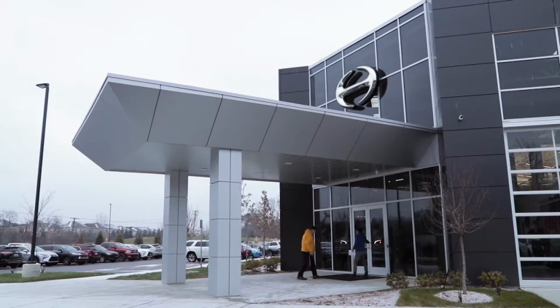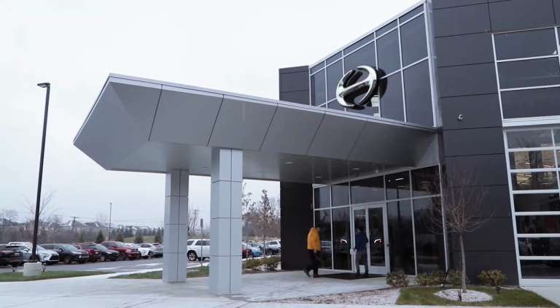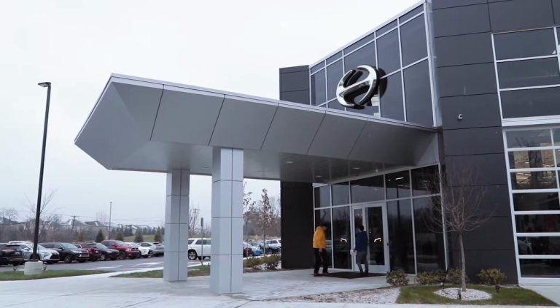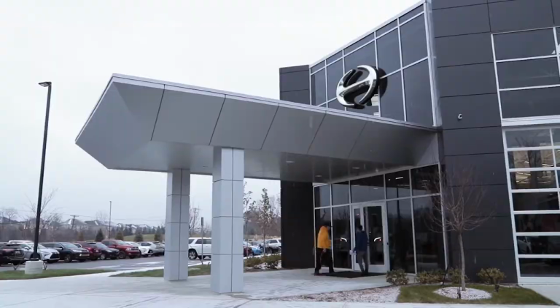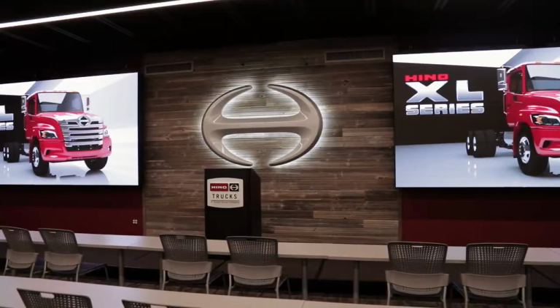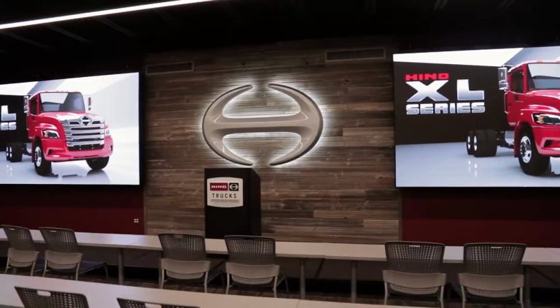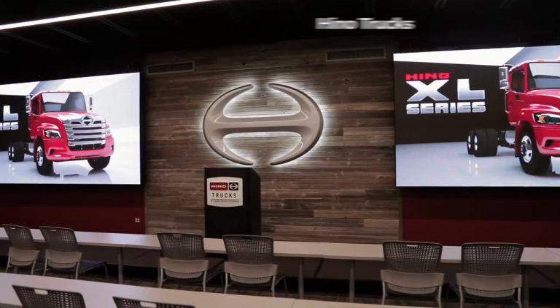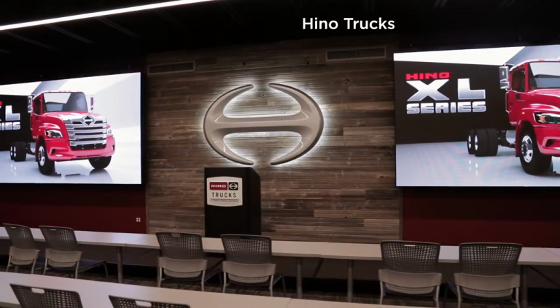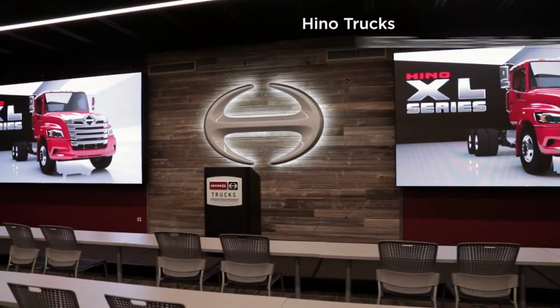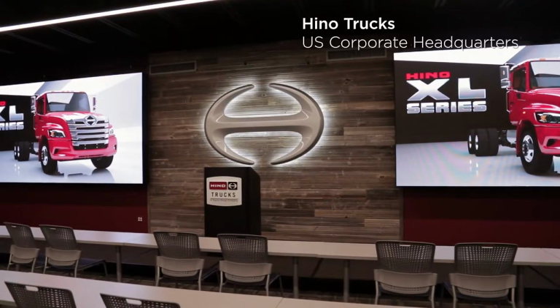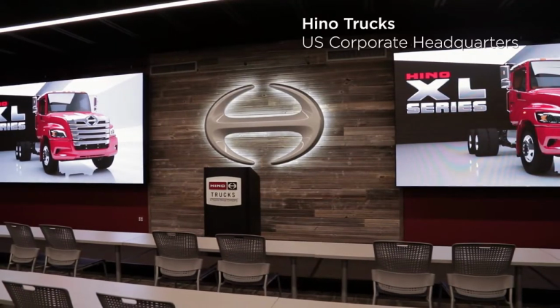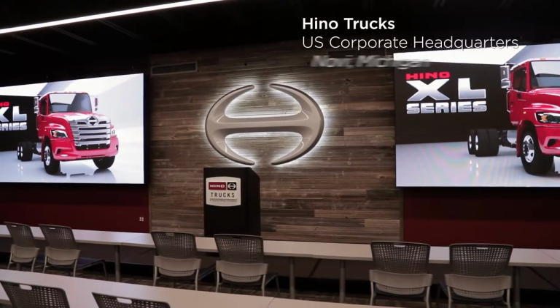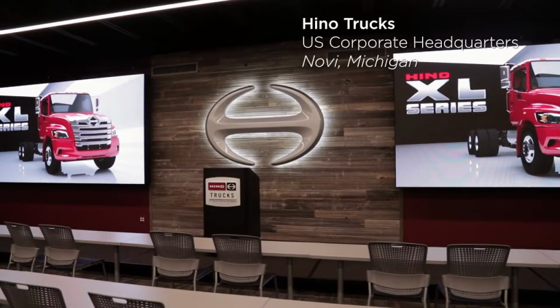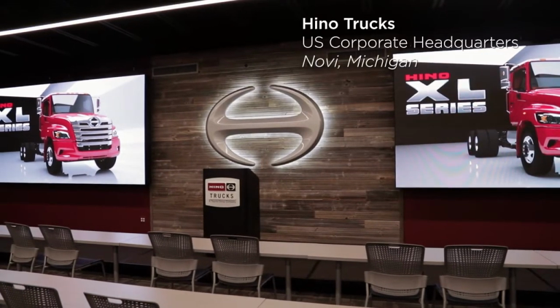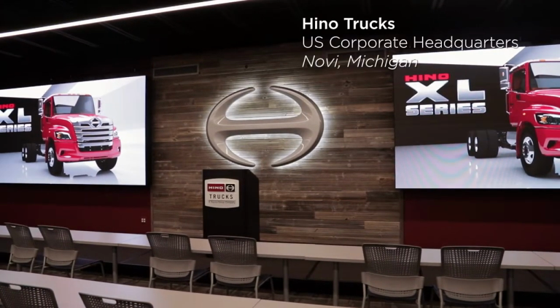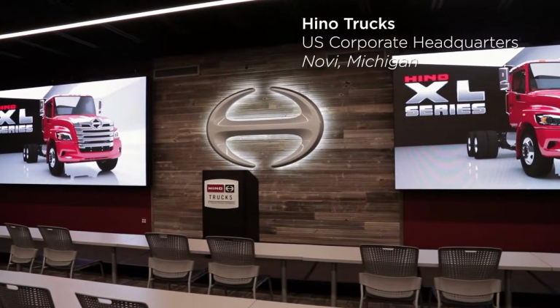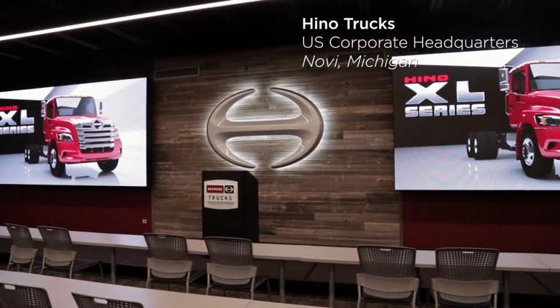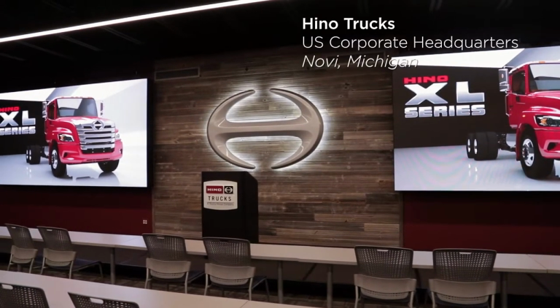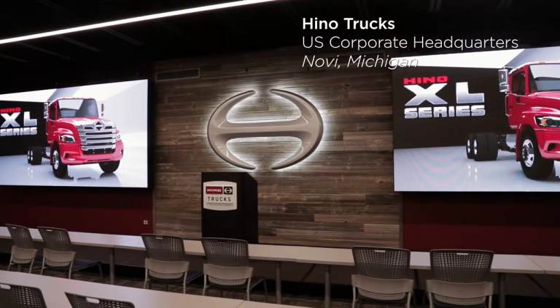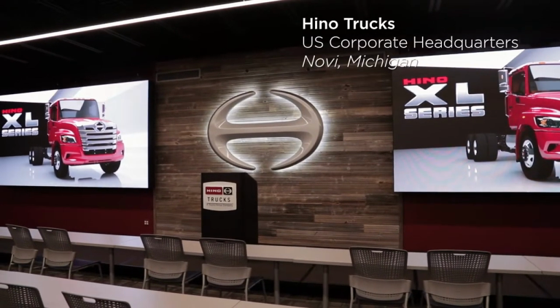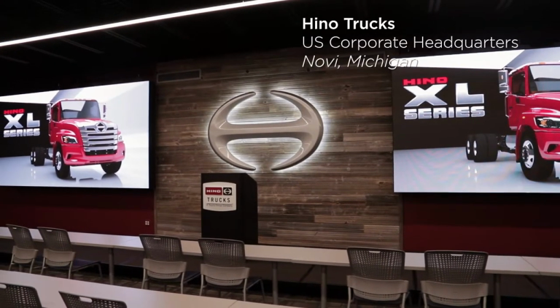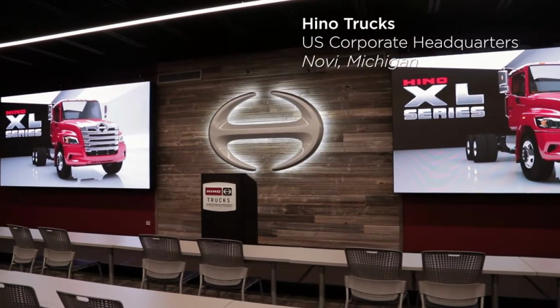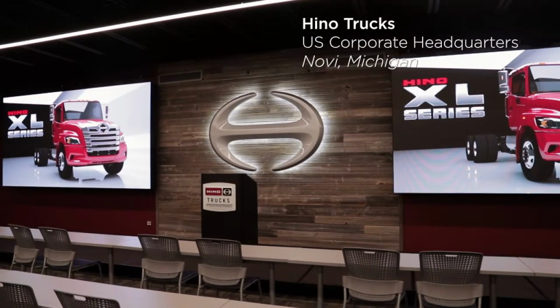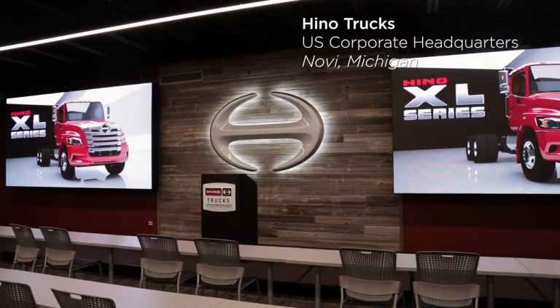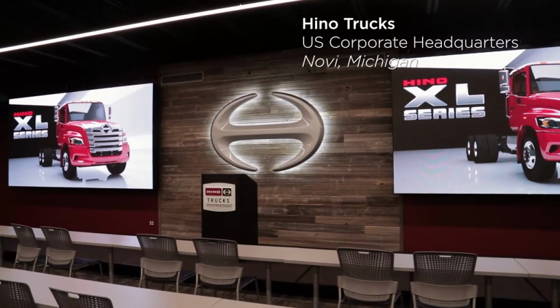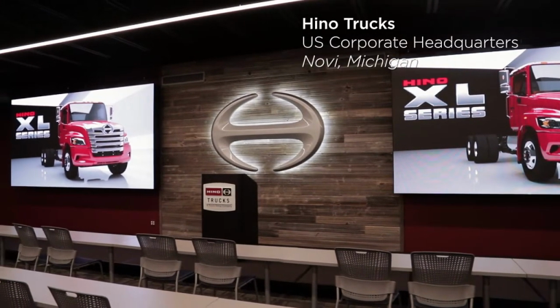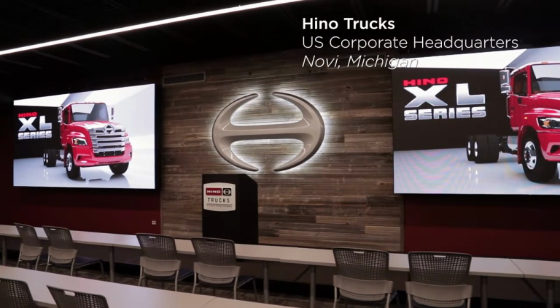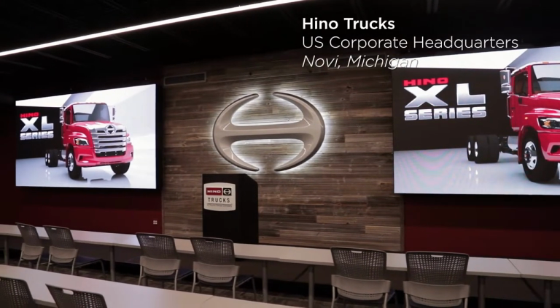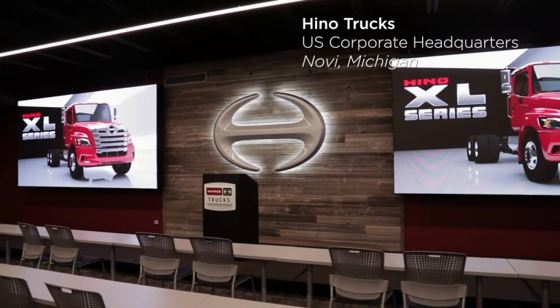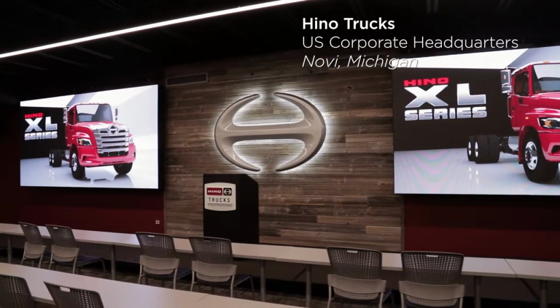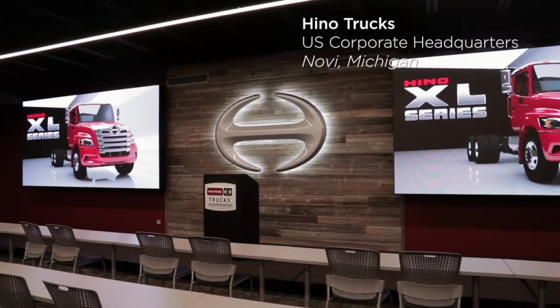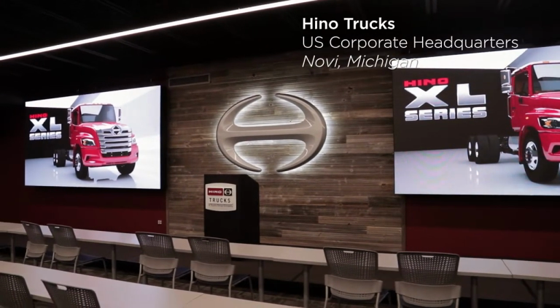Today we are in Hino Trucks' new U.S. corporate headquarters in Novi, Michigan.